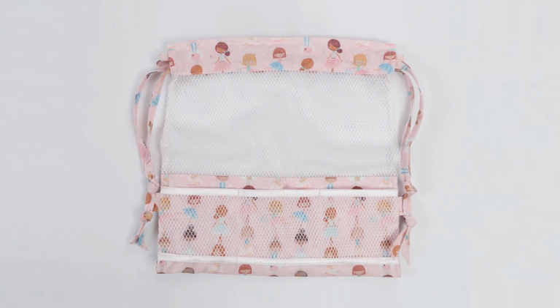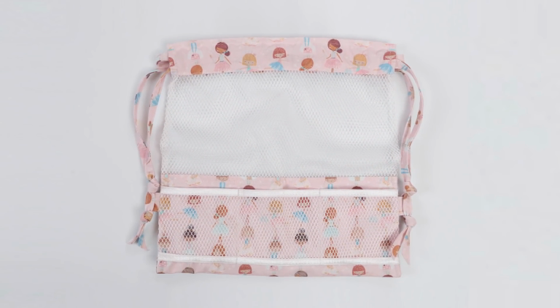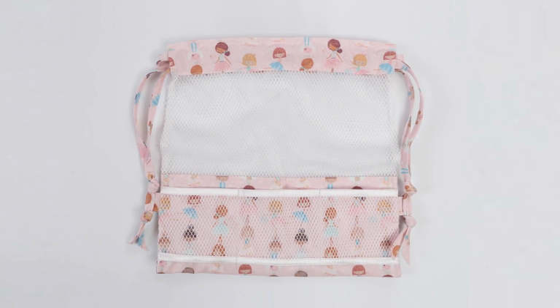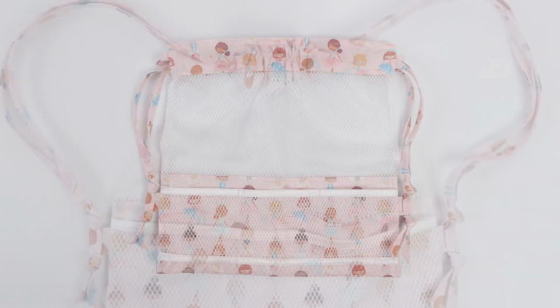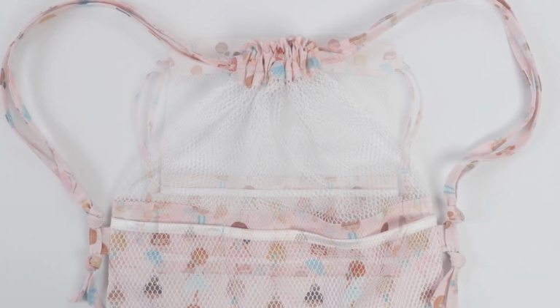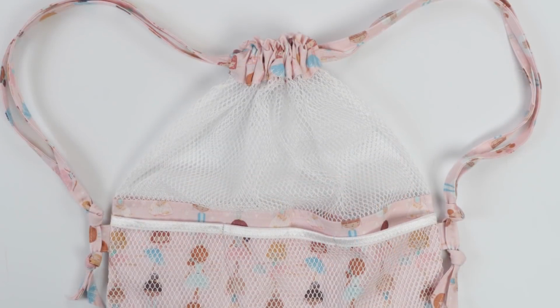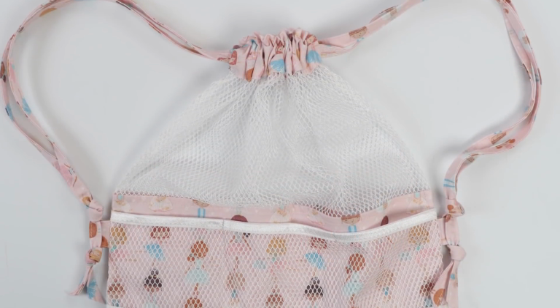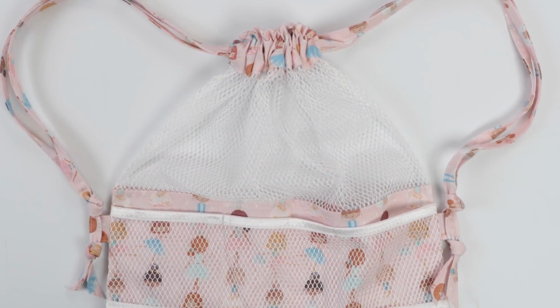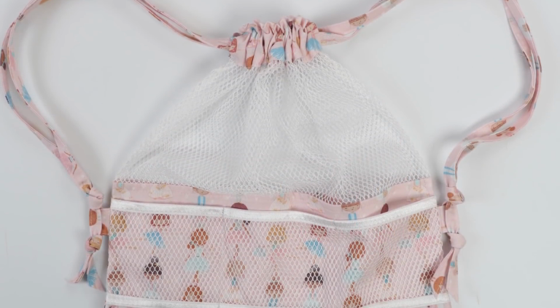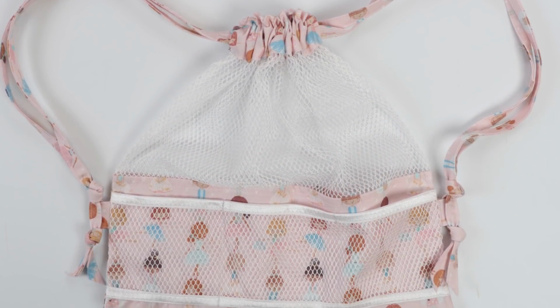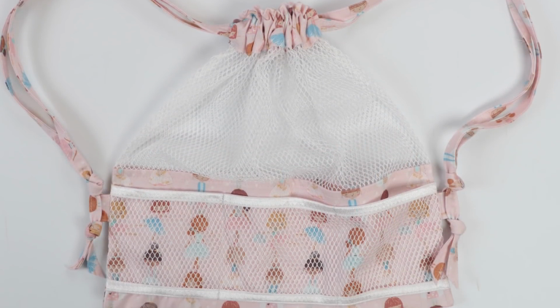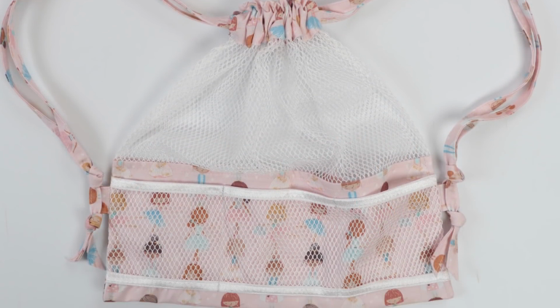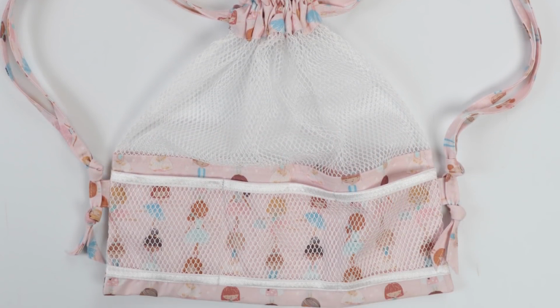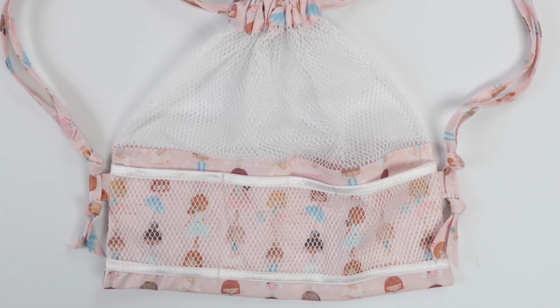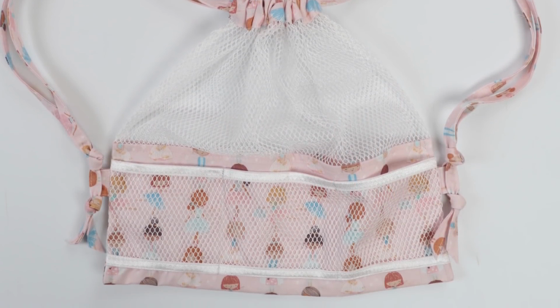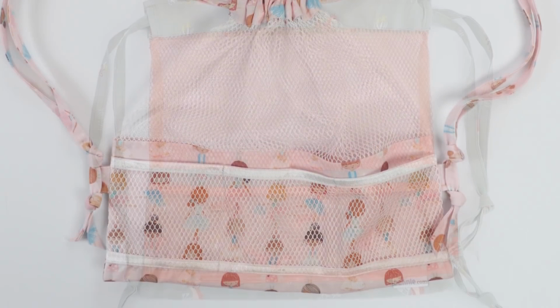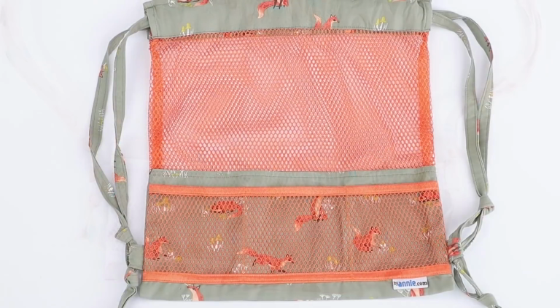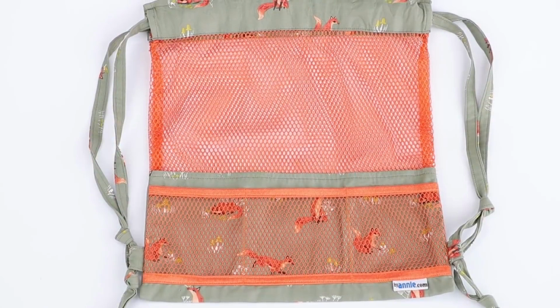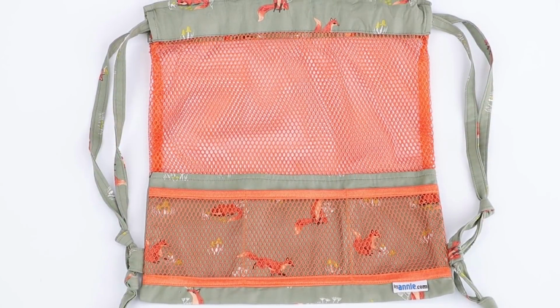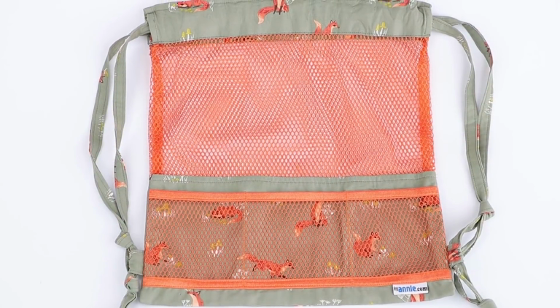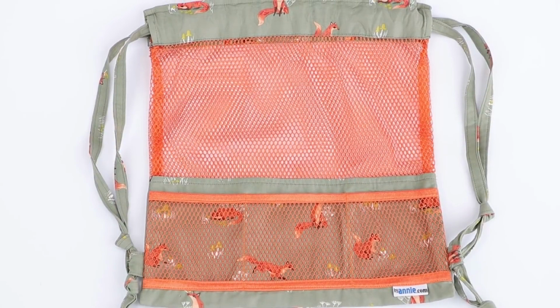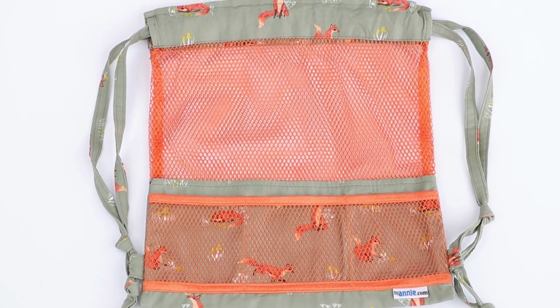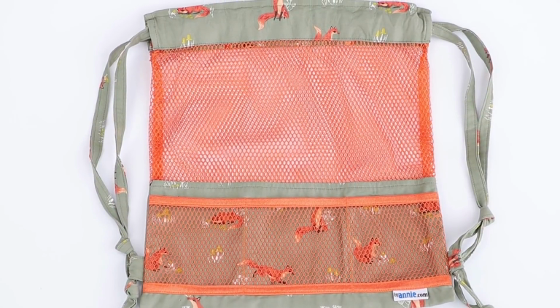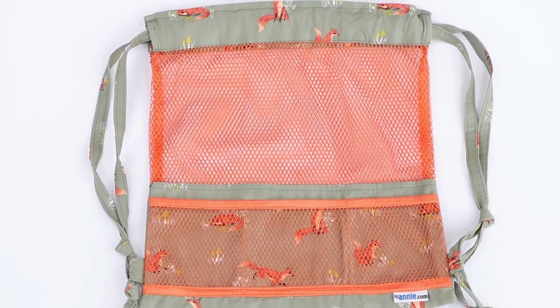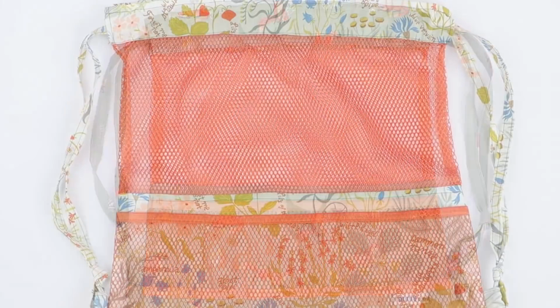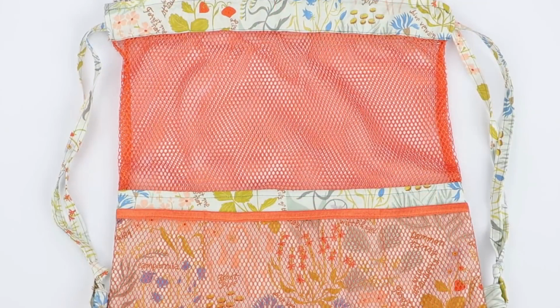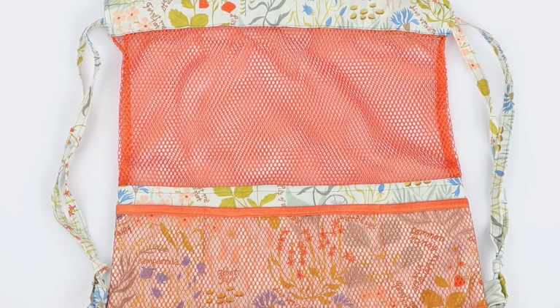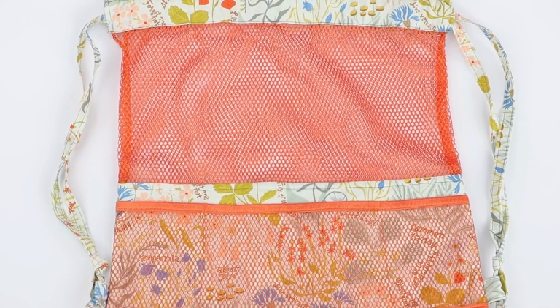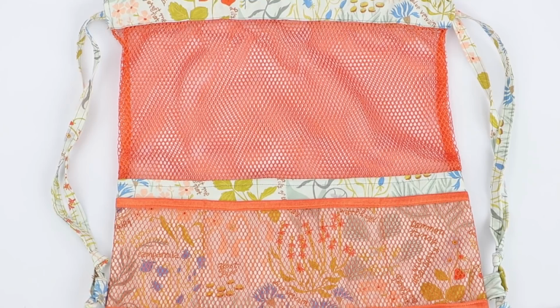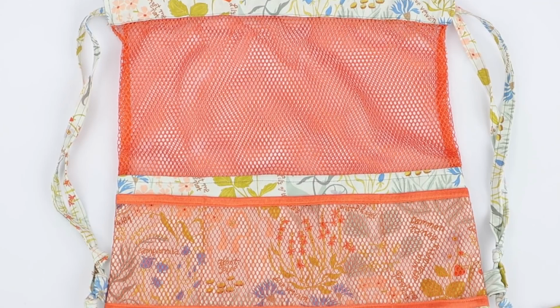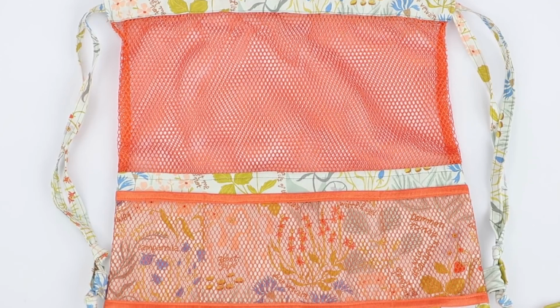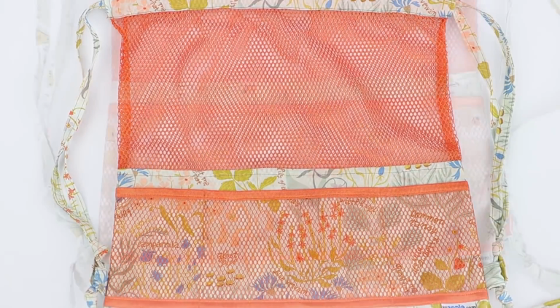They'll hold shoes, skirts, and other dance gear. We made this fun set using Camp Wander from Dear Stella.